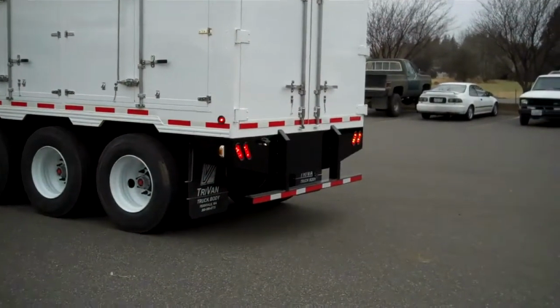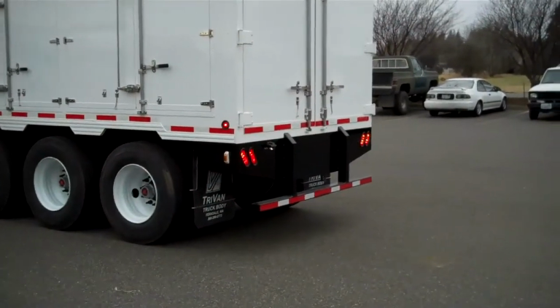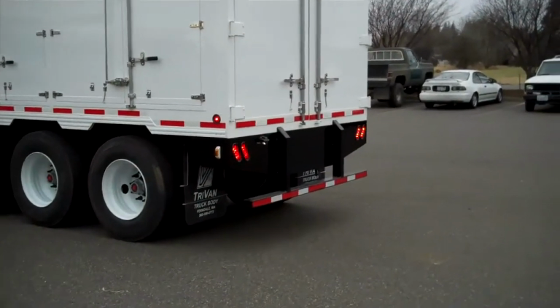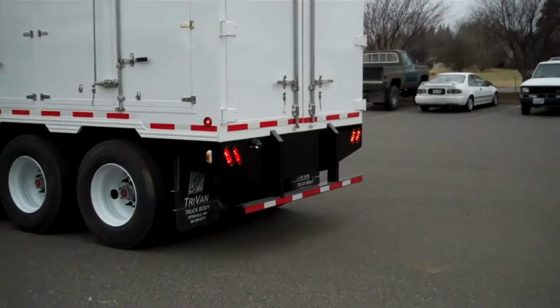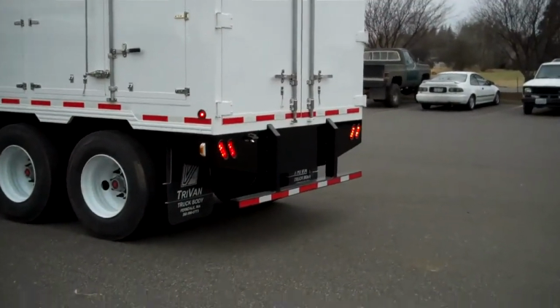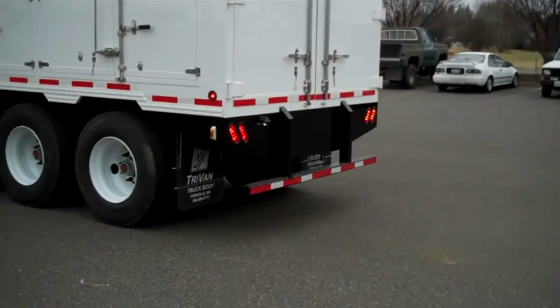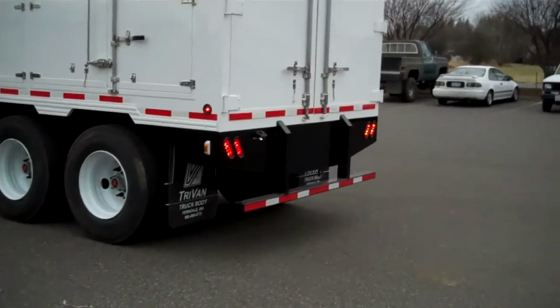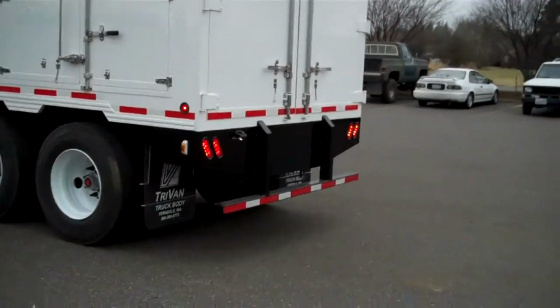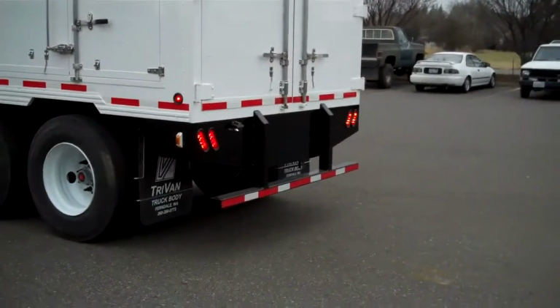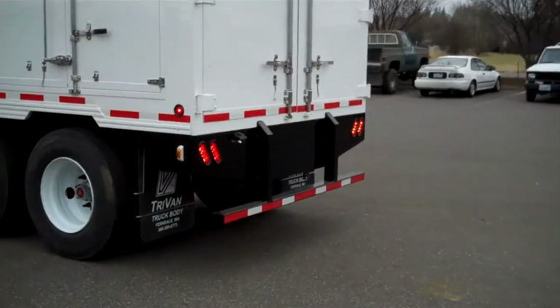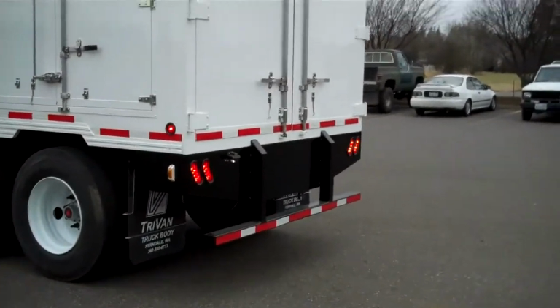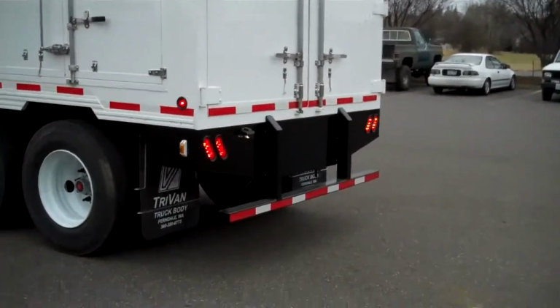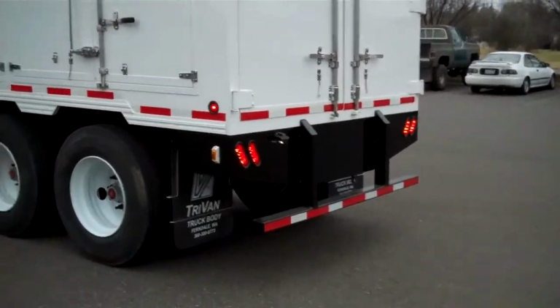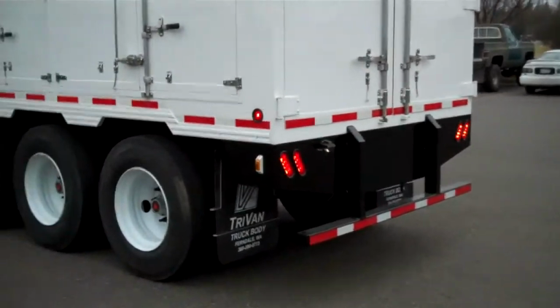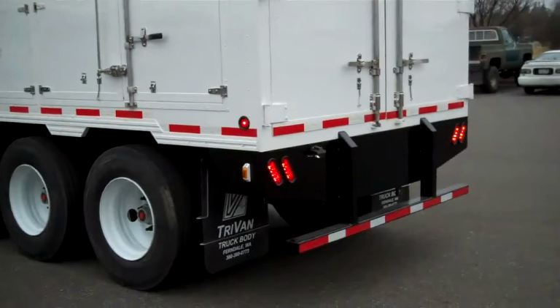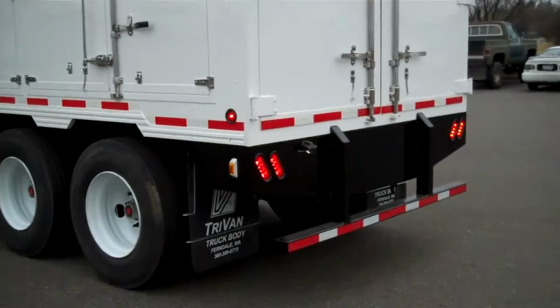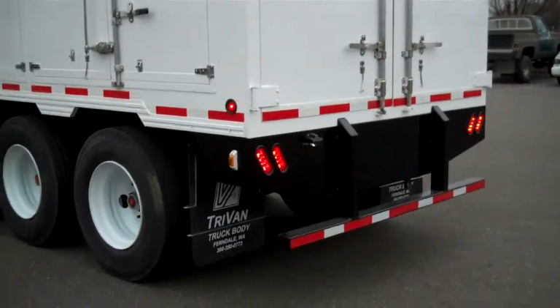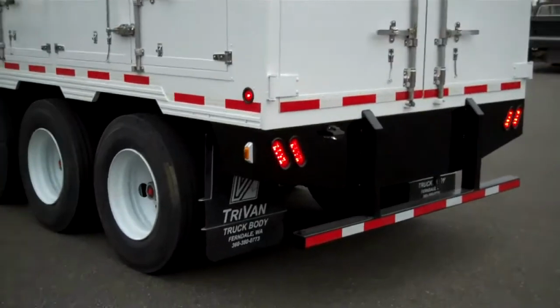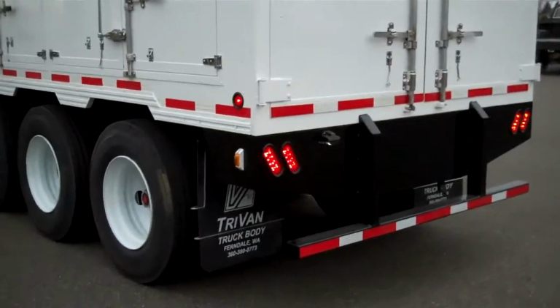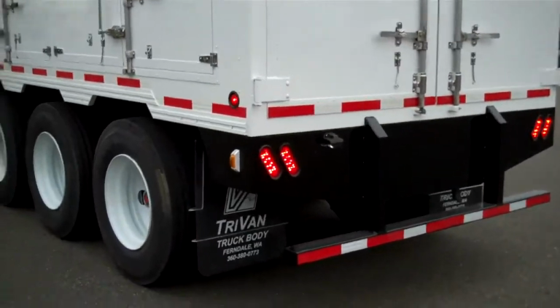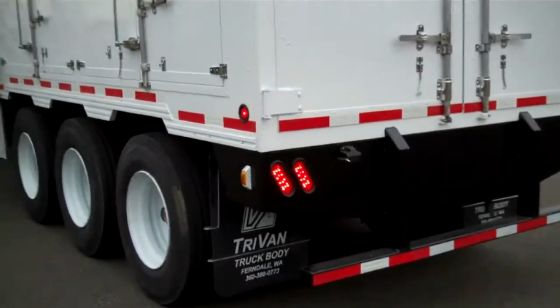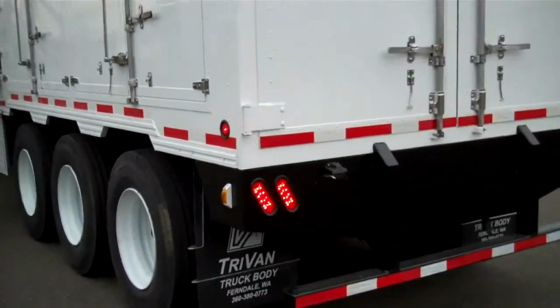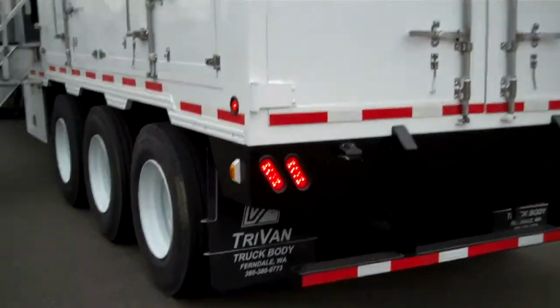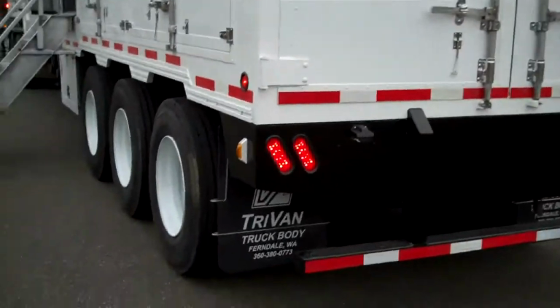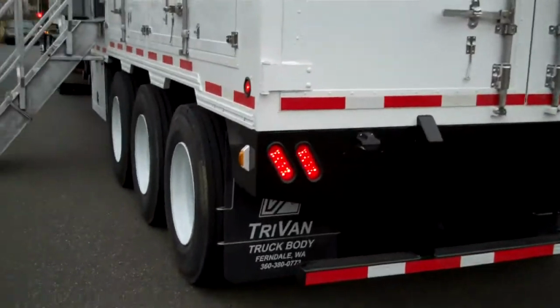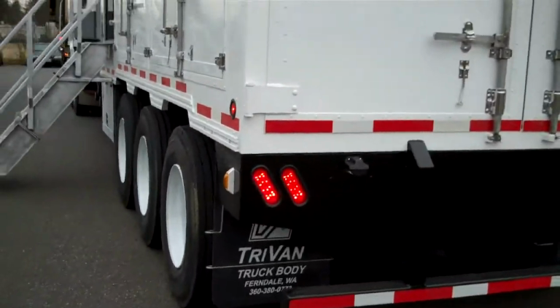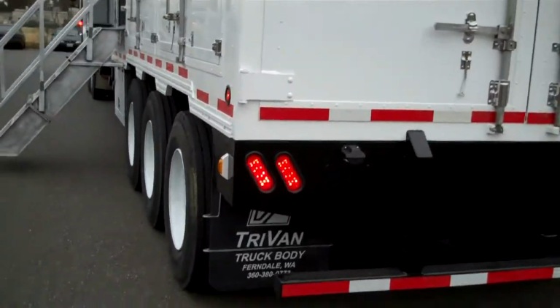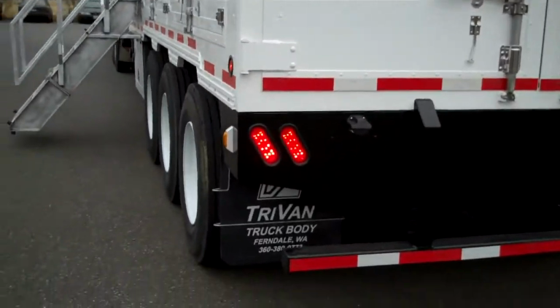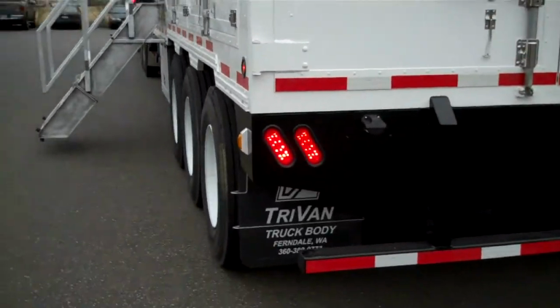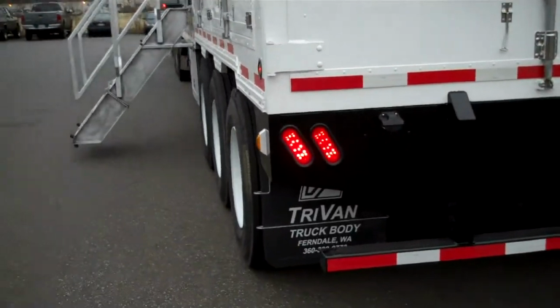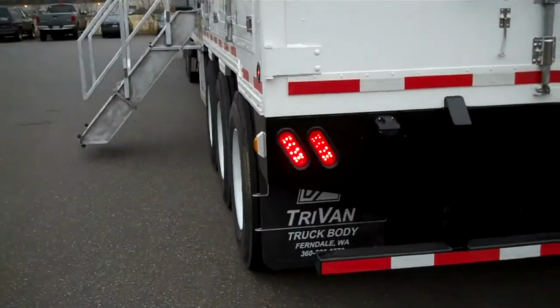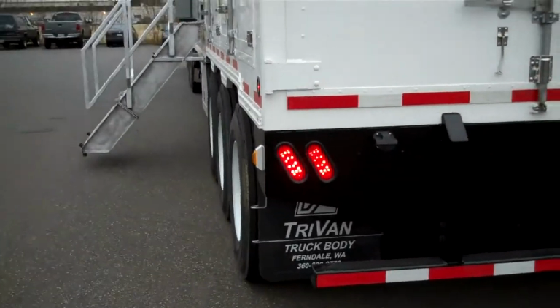There's a heavy duty ICC bumper at the back and LED lights at all locations.